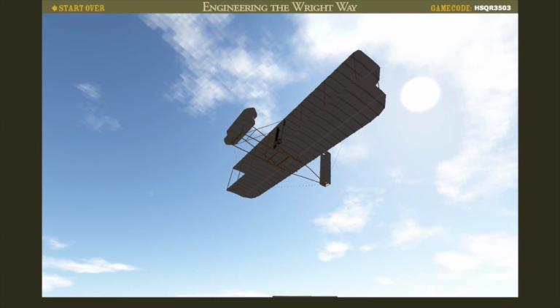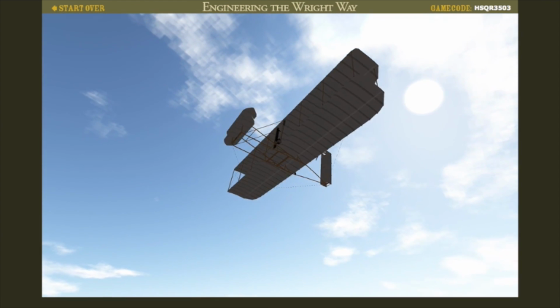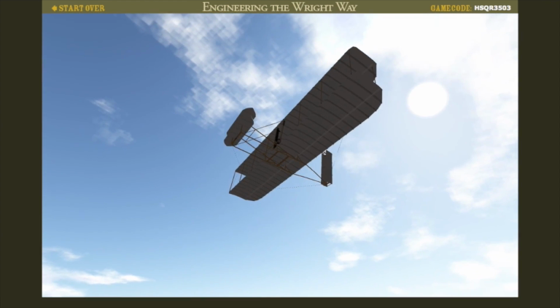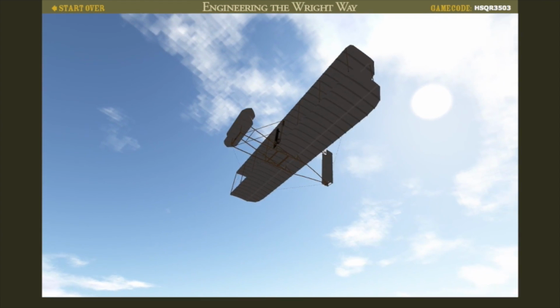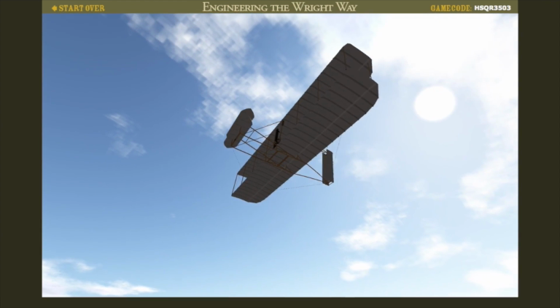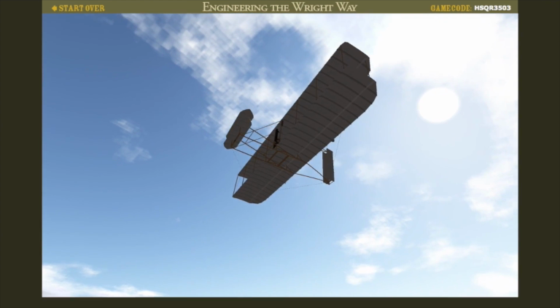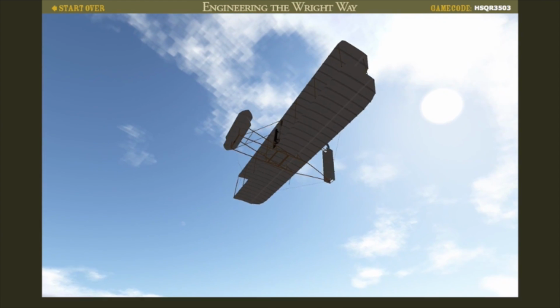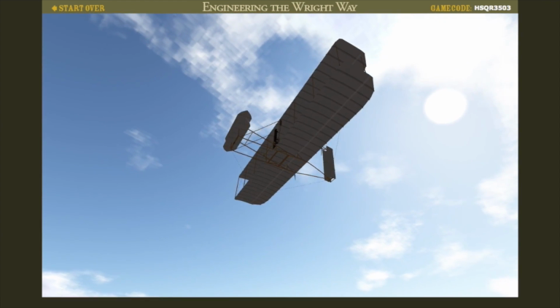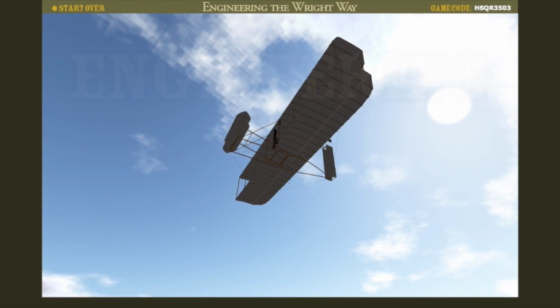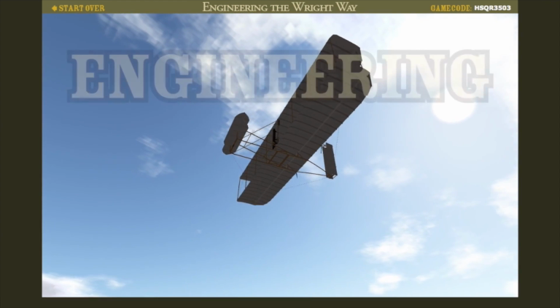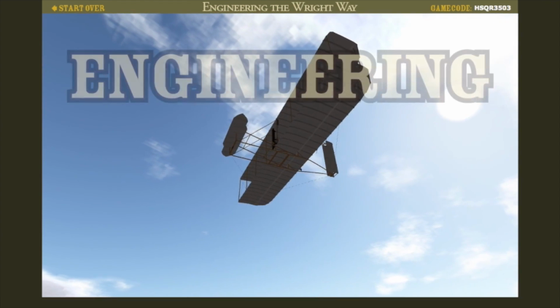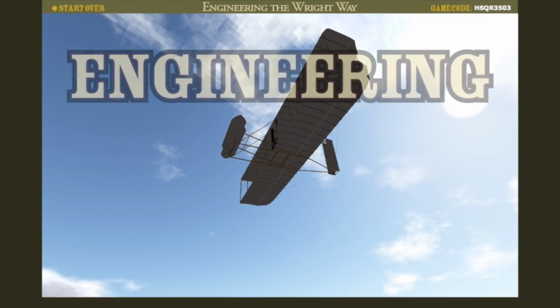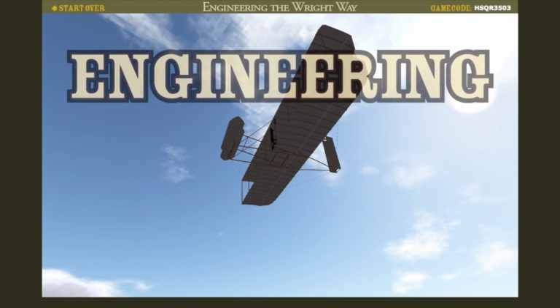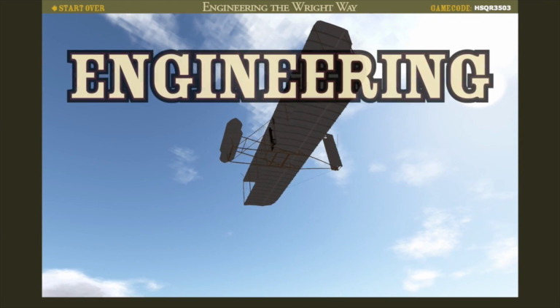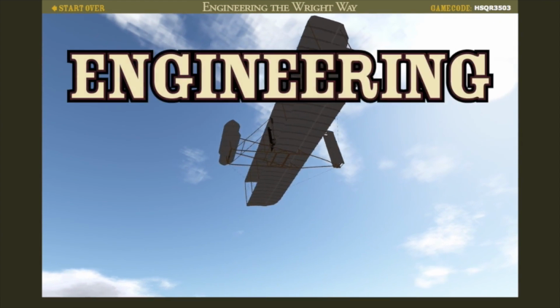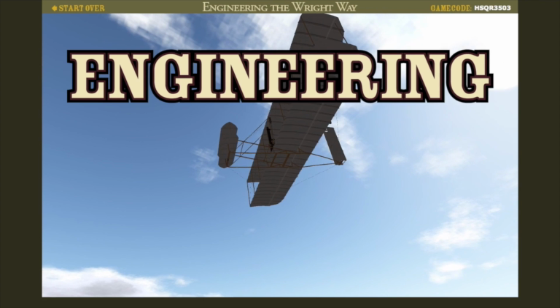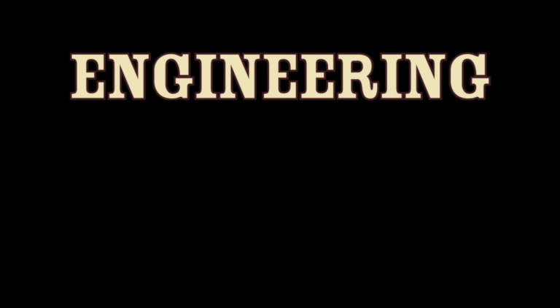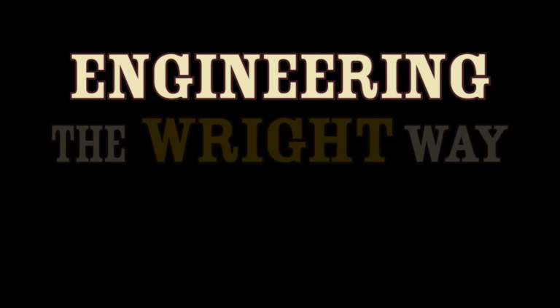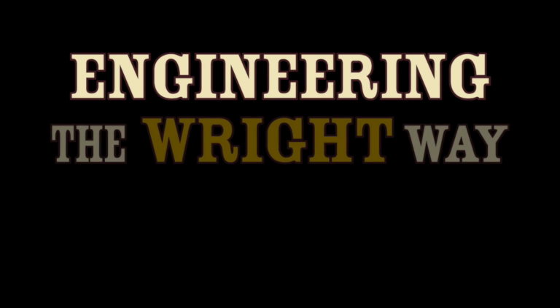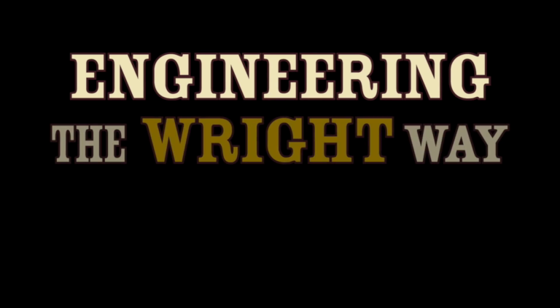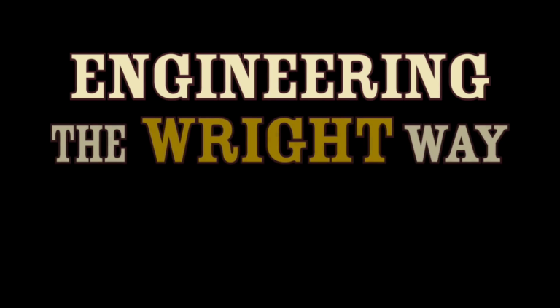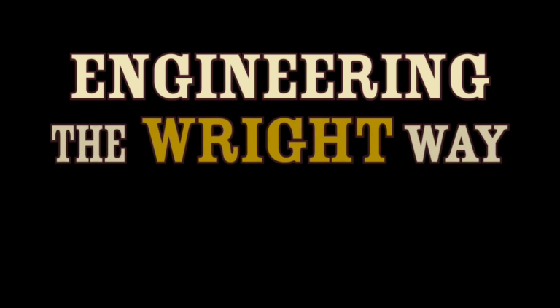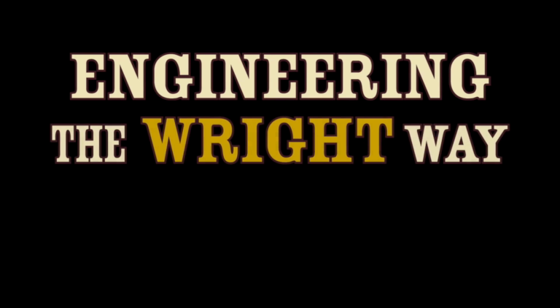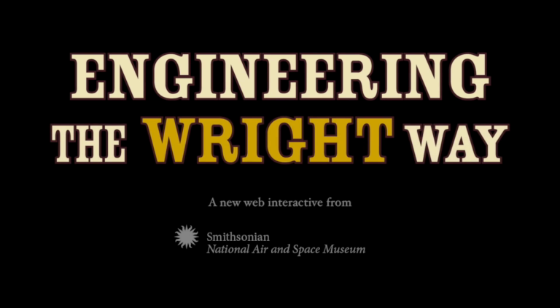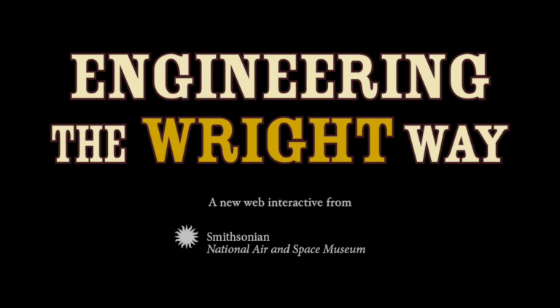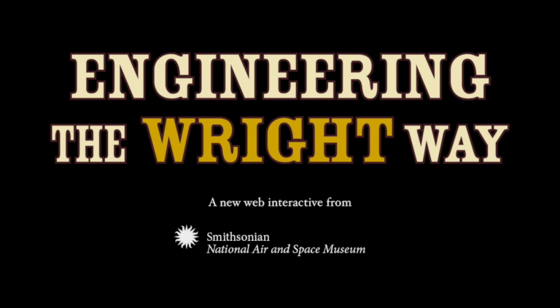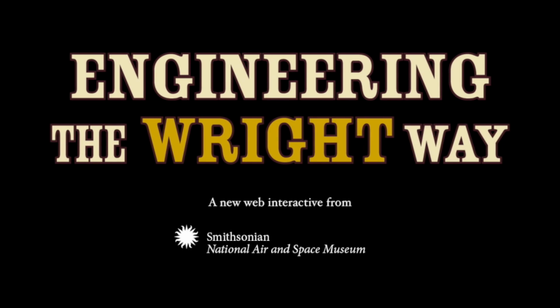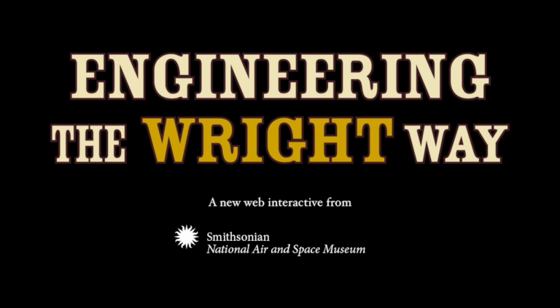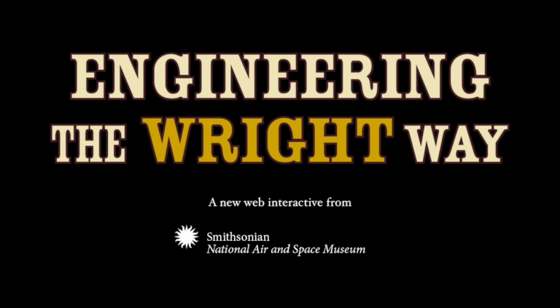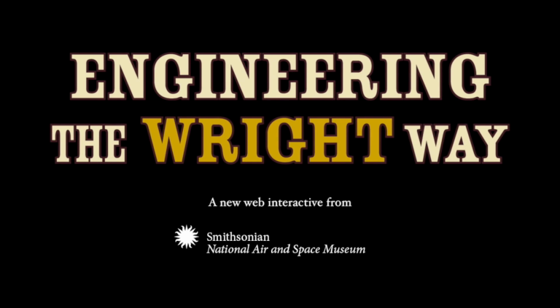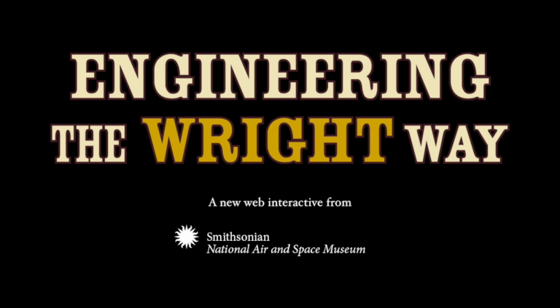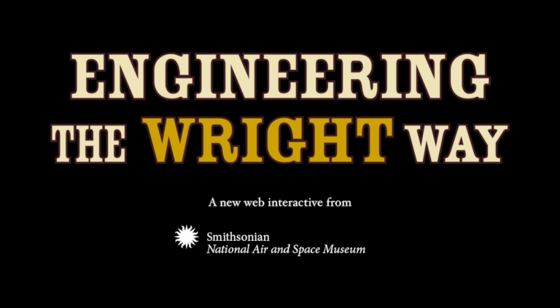Do you have what it takes to be an aeronautical engineer? Find out with Engineering the Right Way.